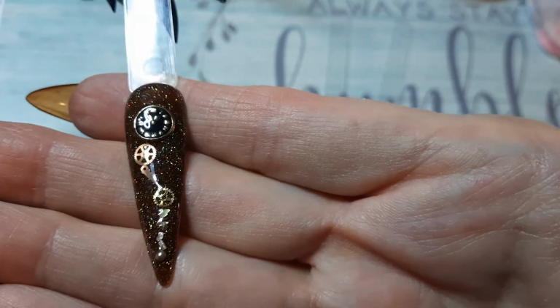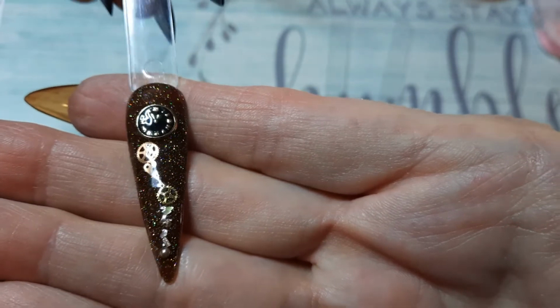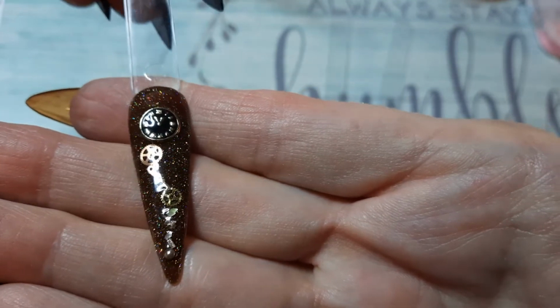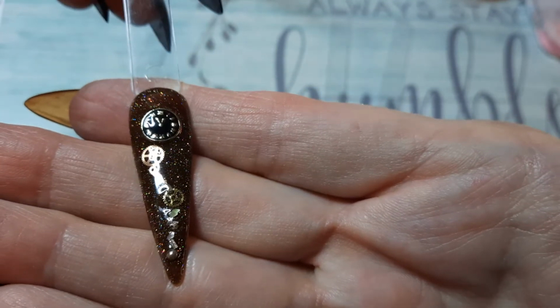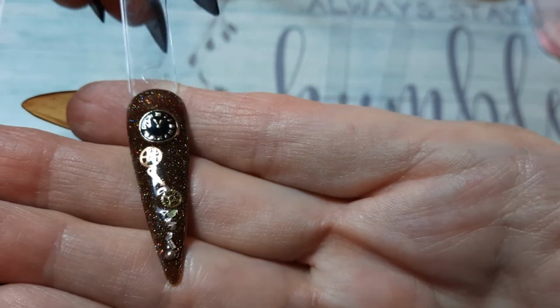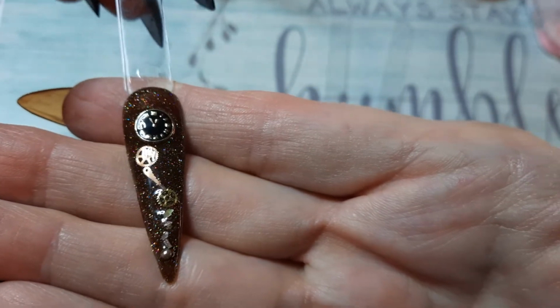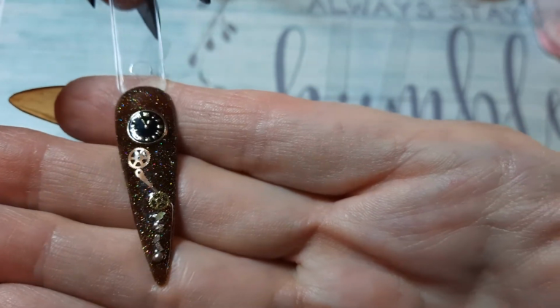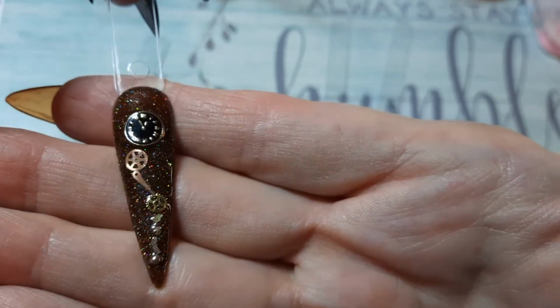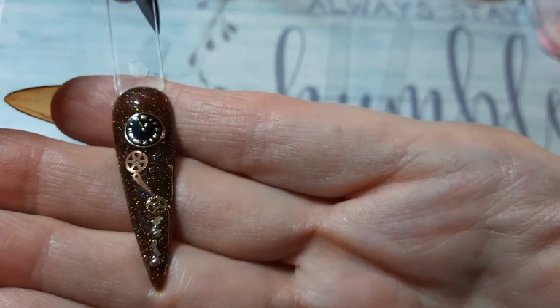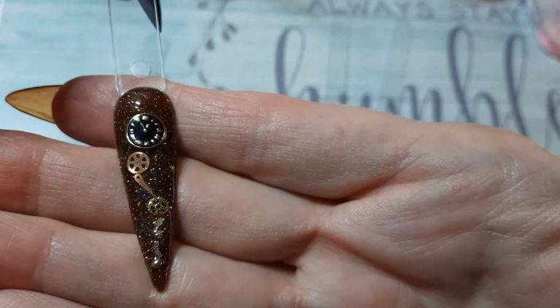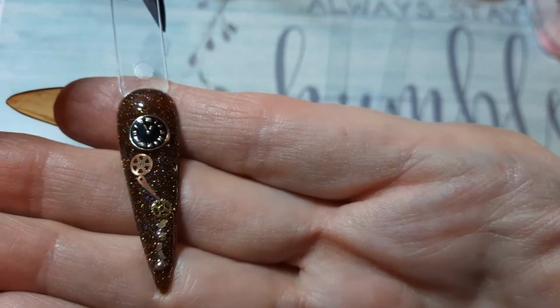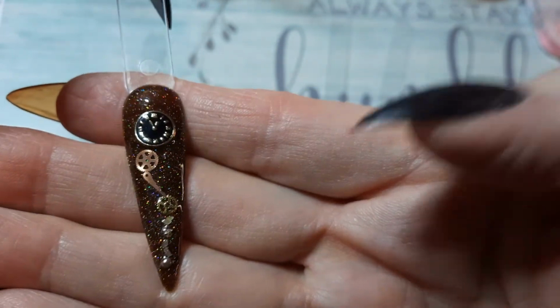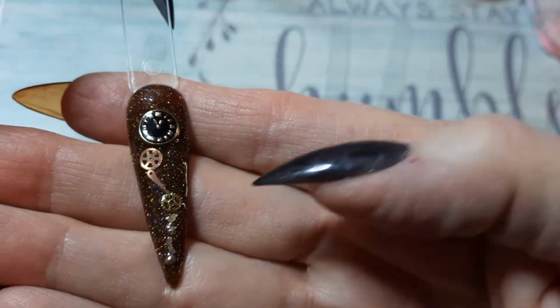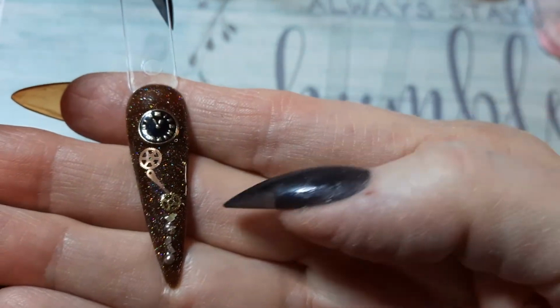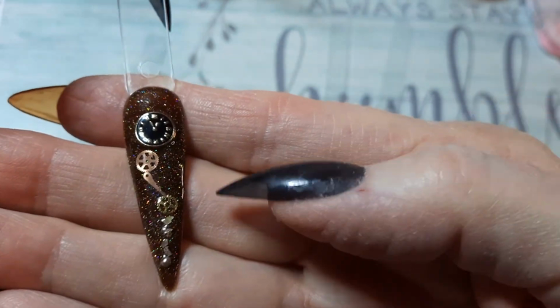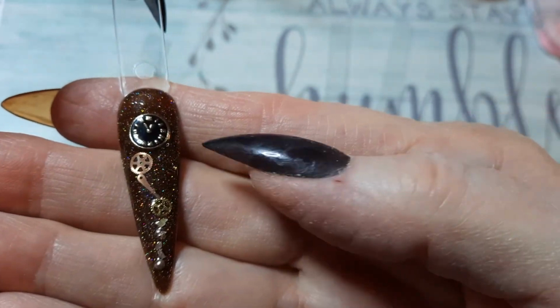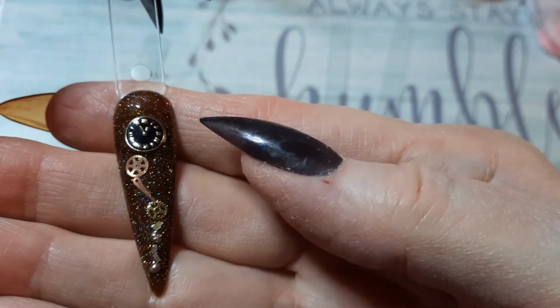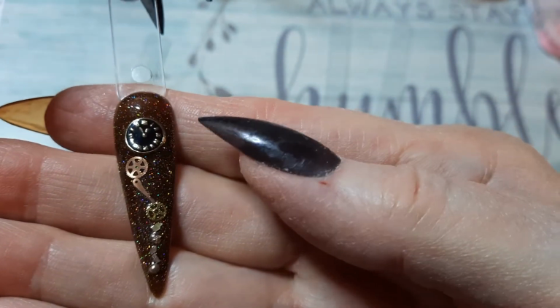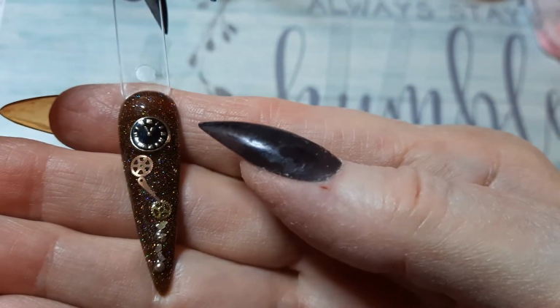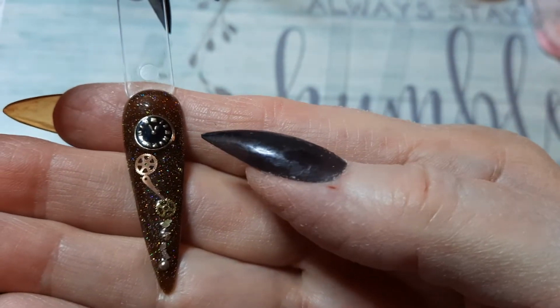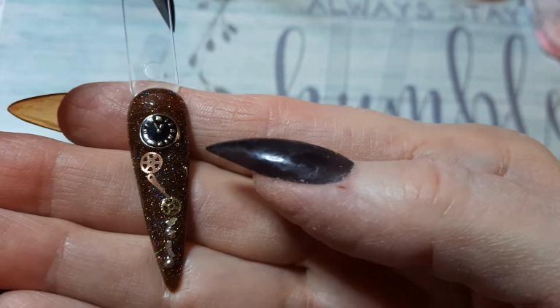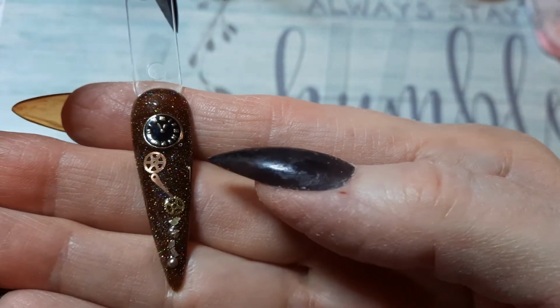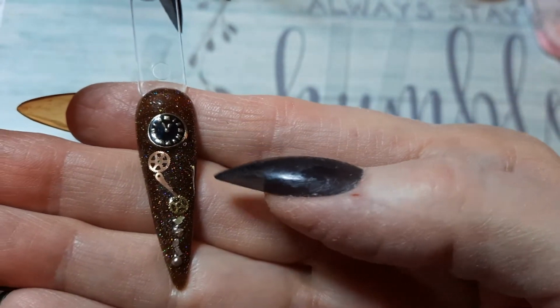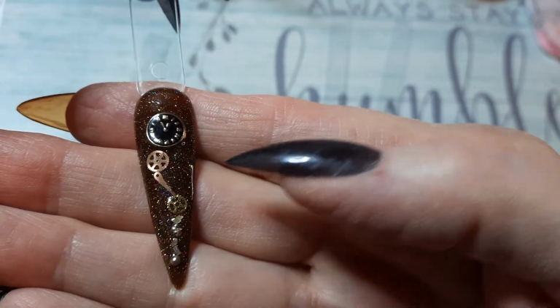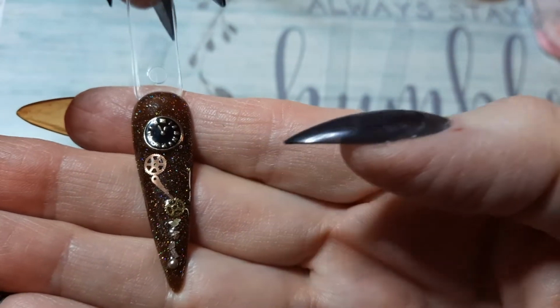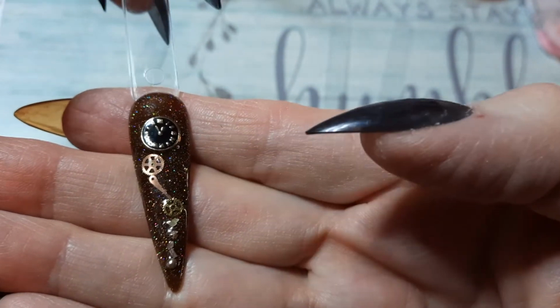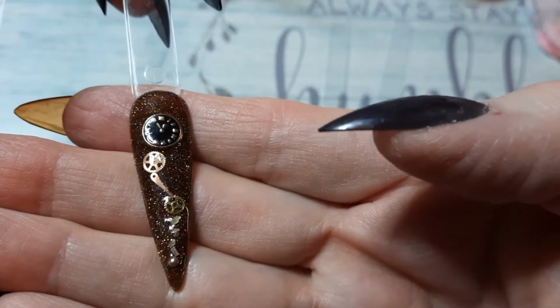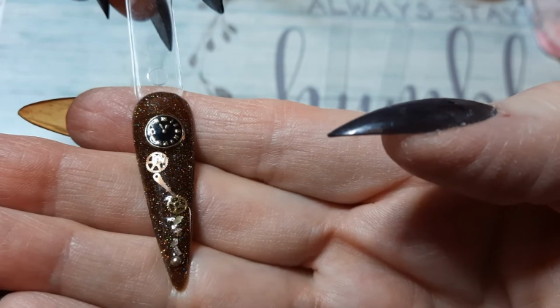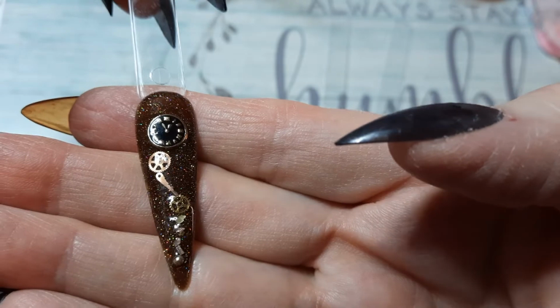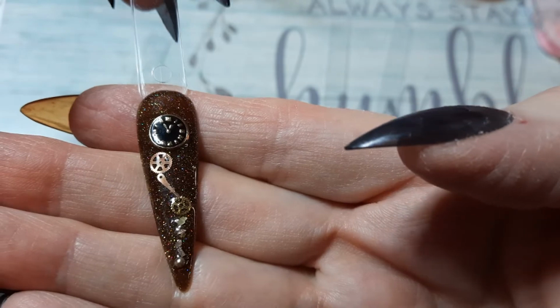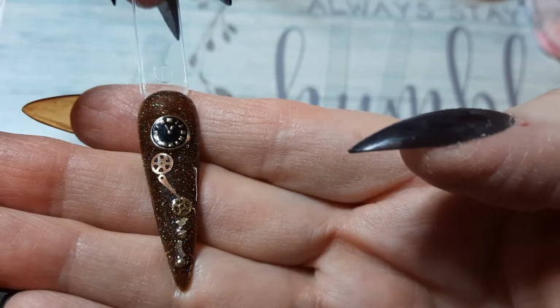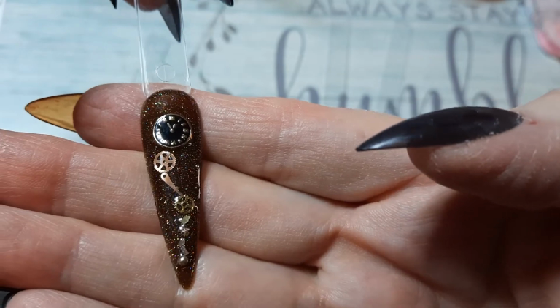And this is, of course, the type of polish that when a flash hits it, it gets super sparkly.